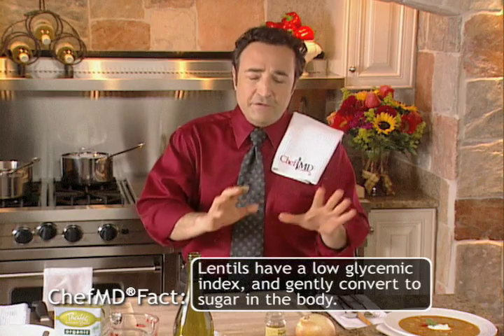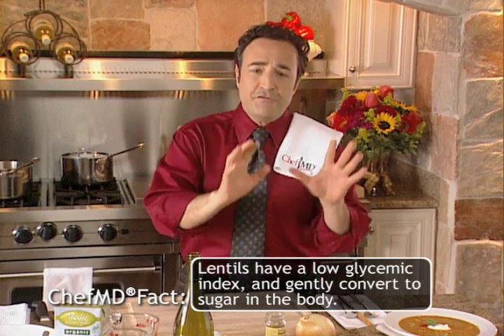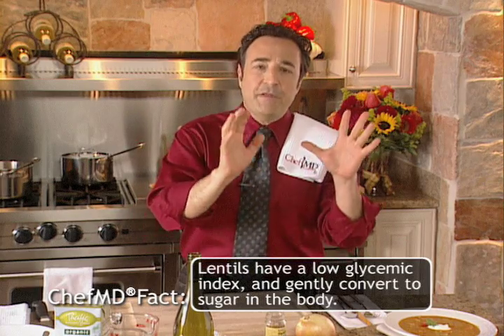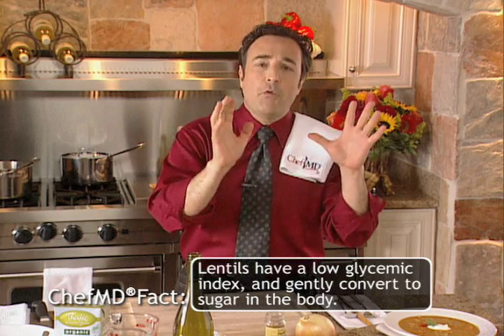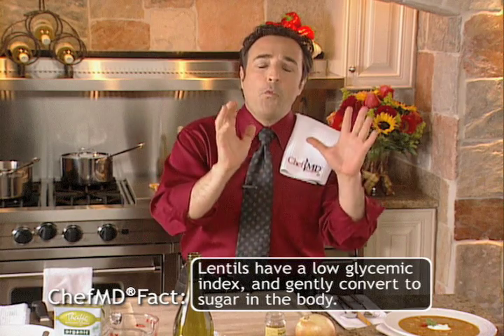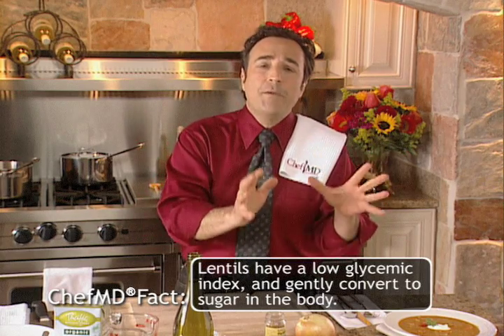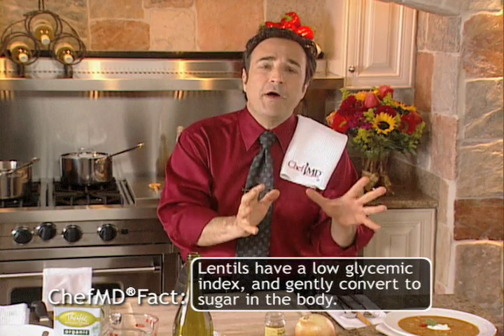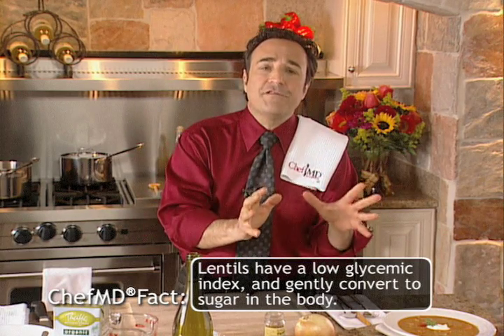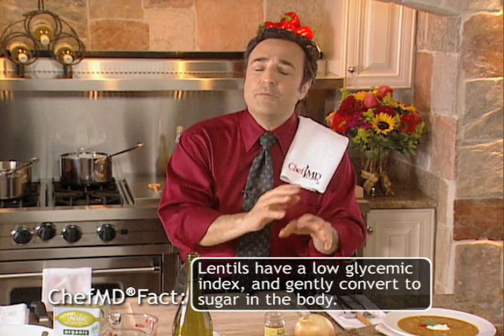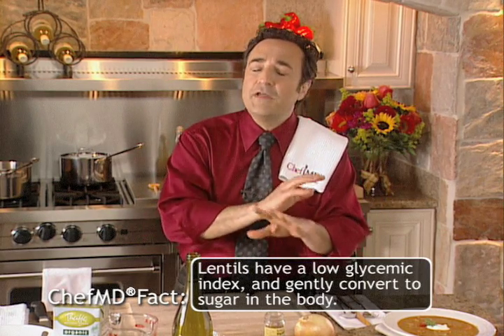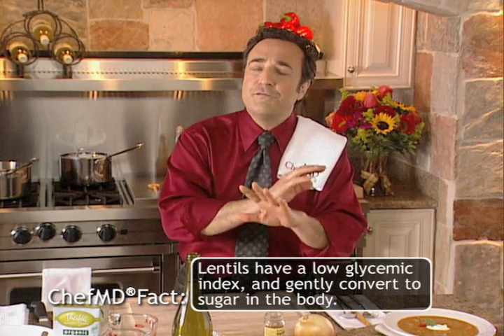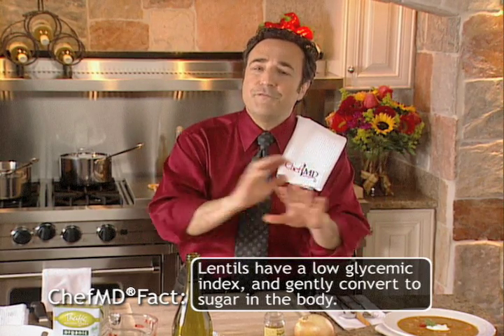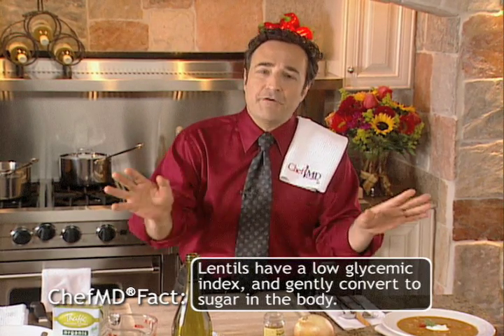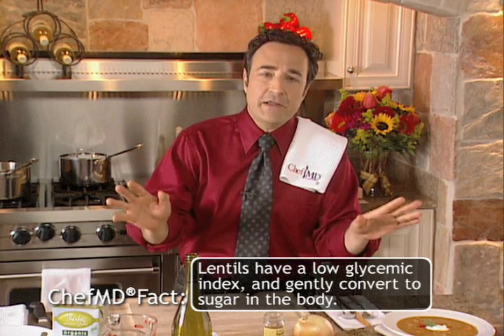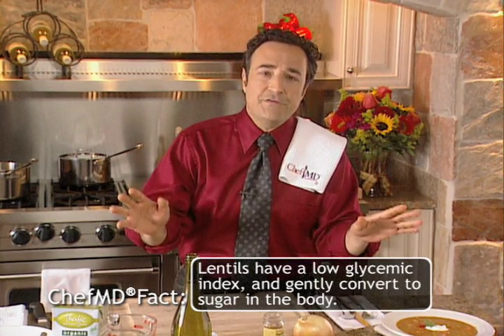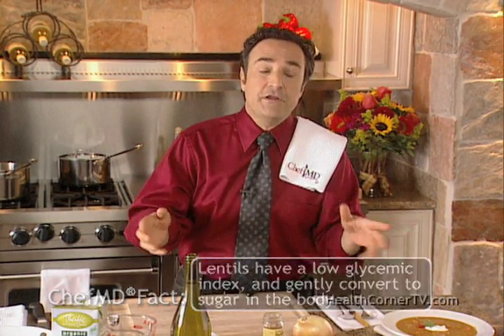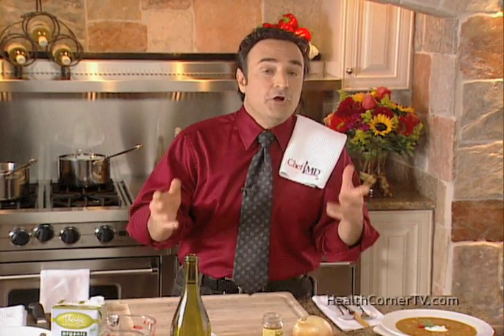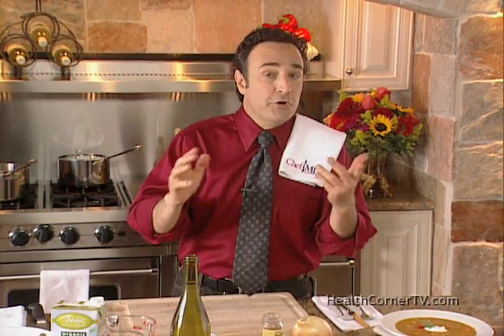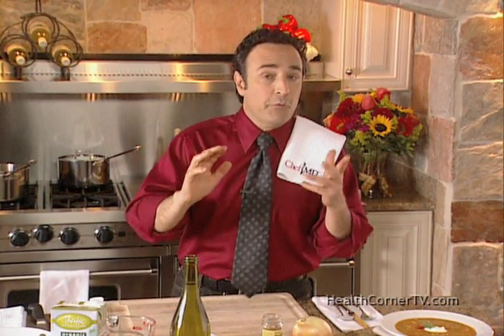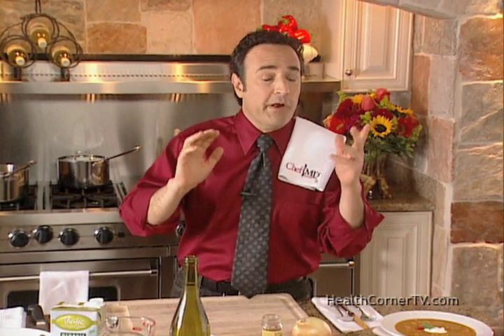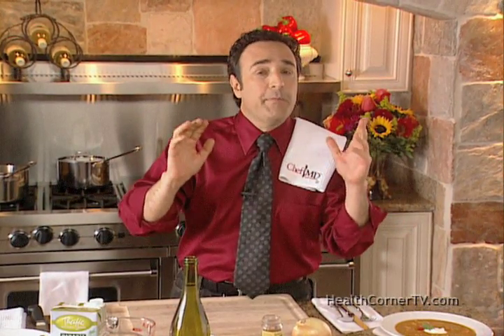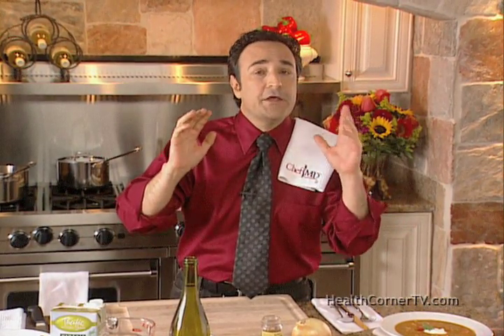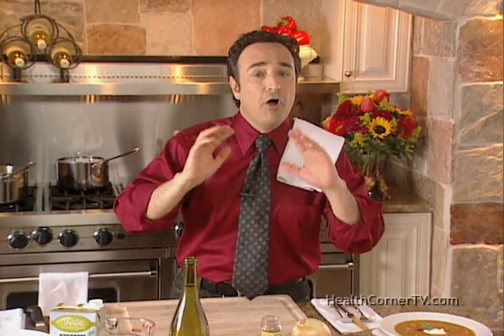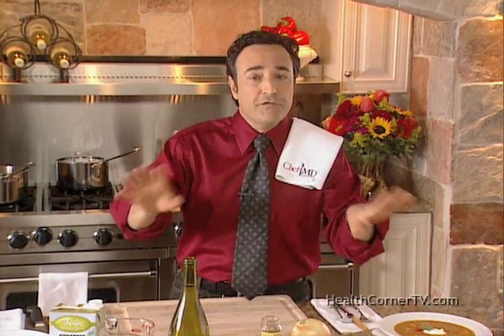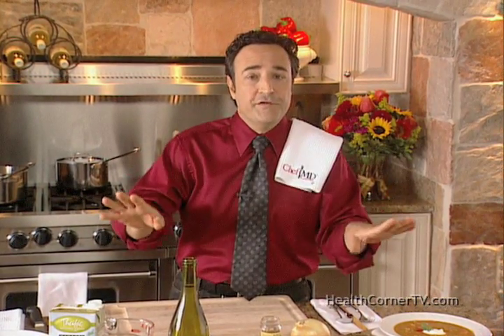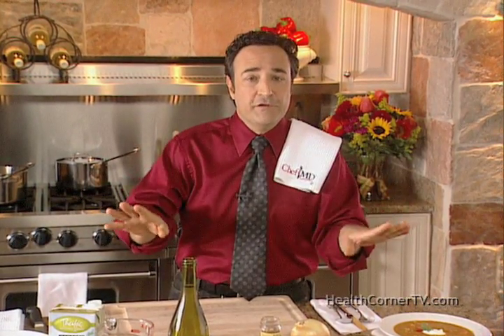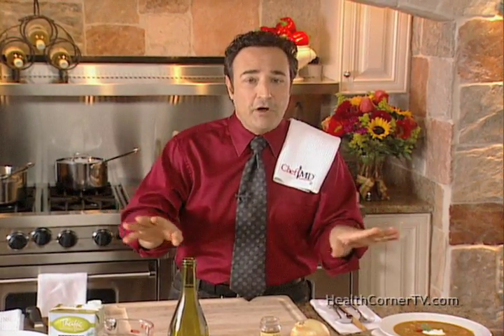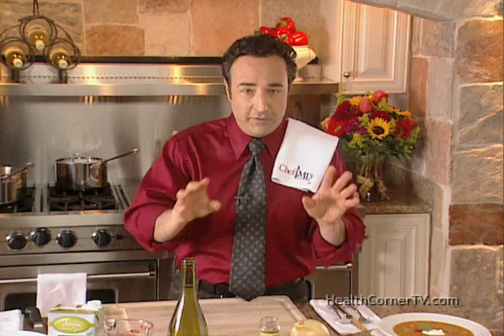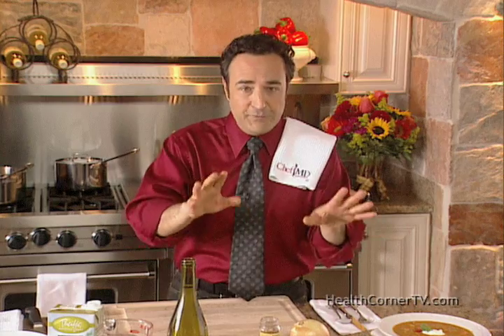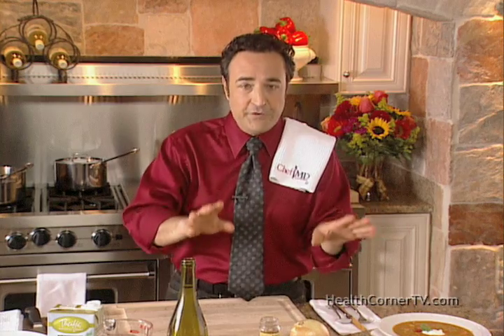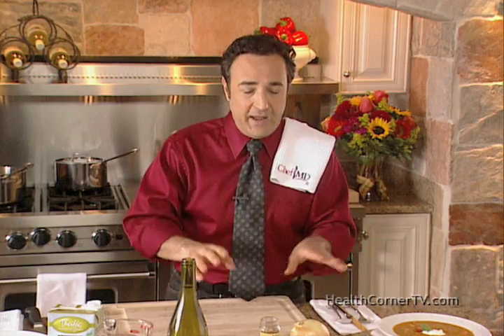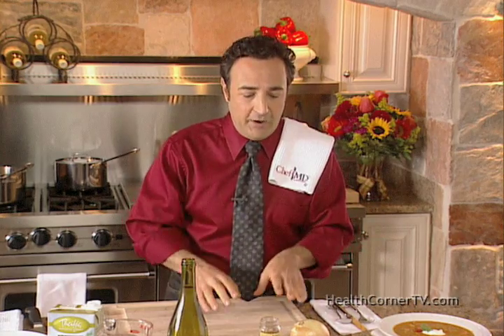This soup is a one-pot soup. It's very easy. You're going to want to make it all season long. Let me show you how.